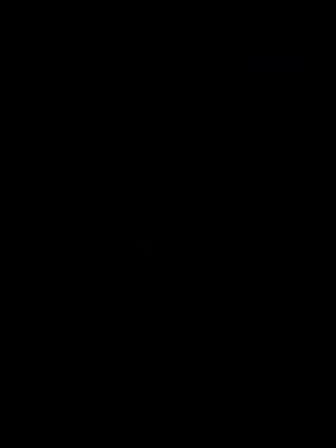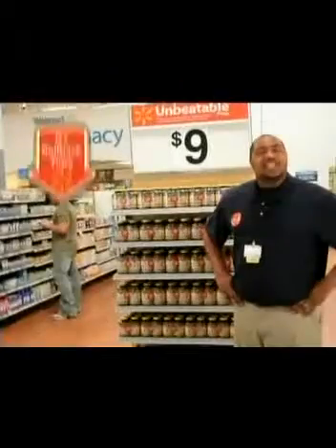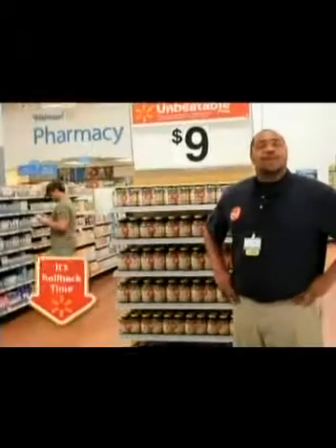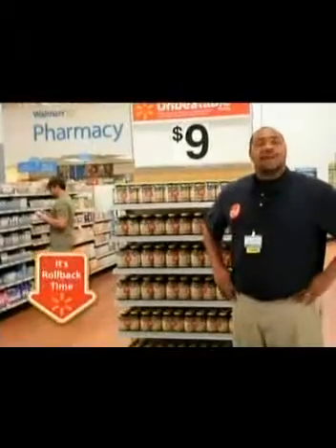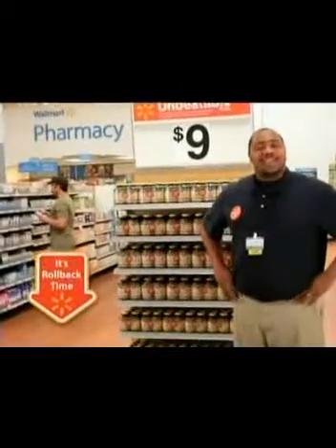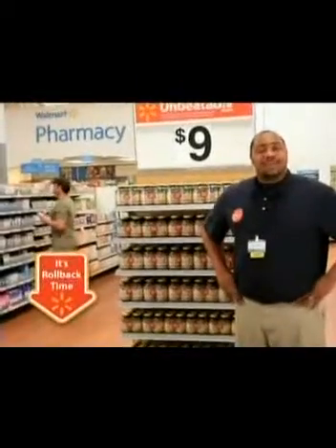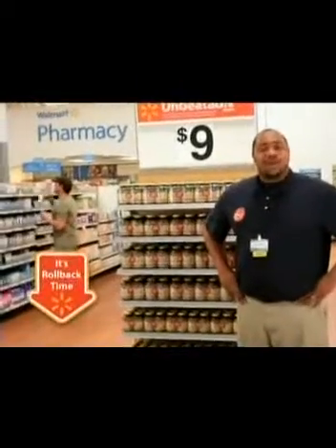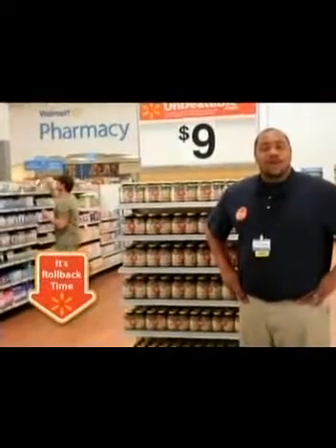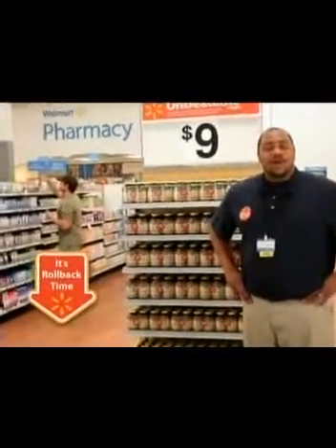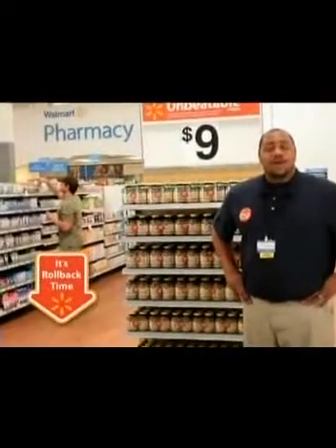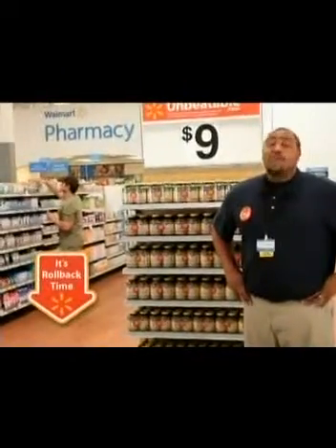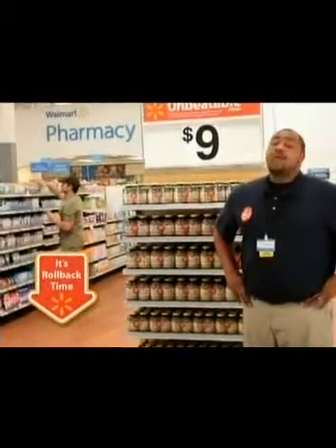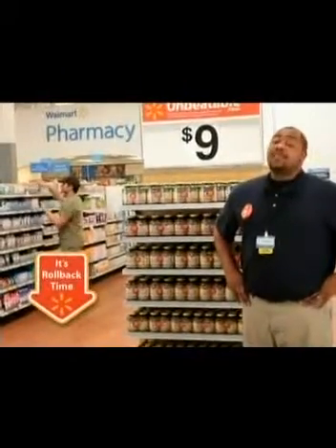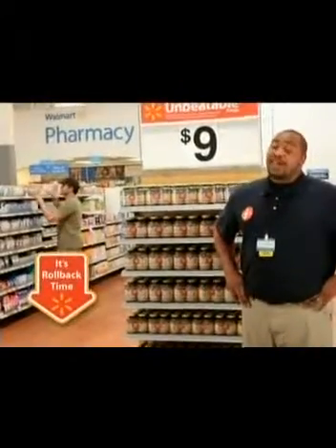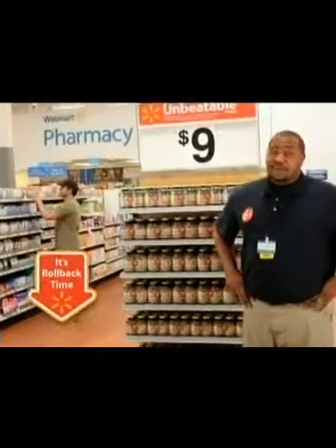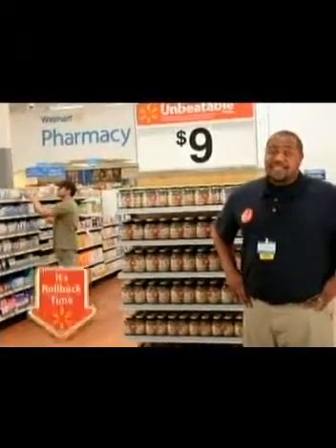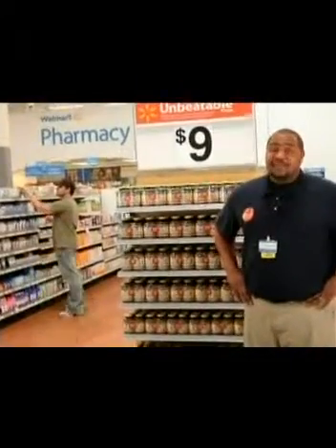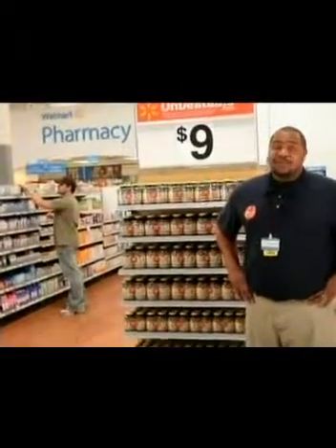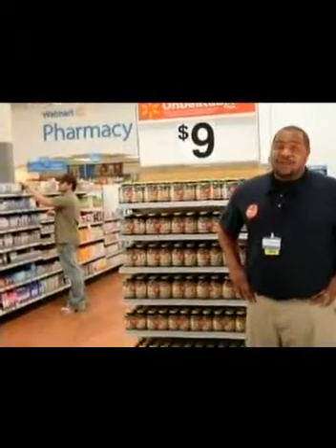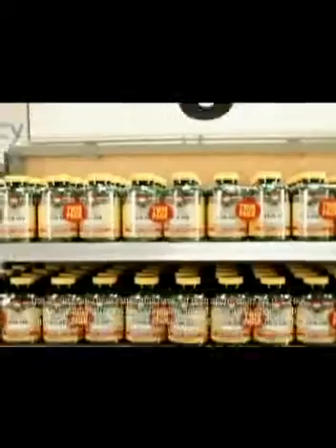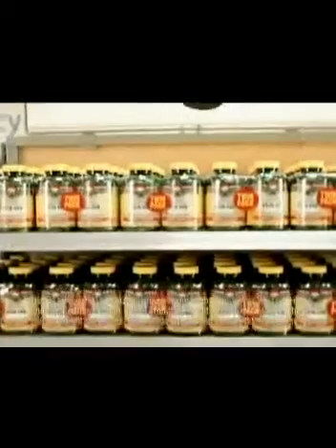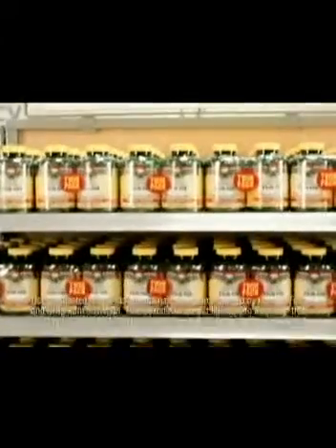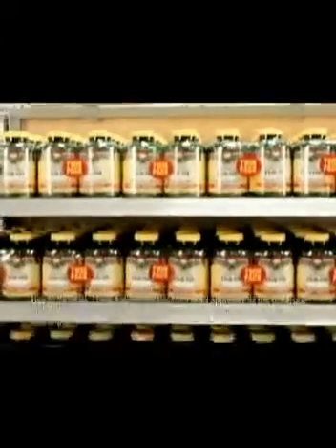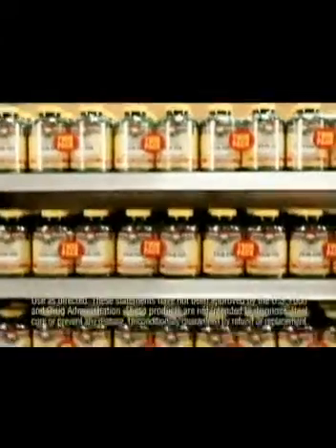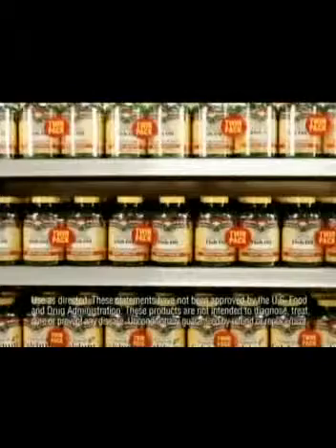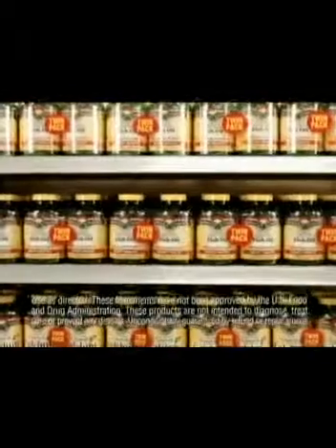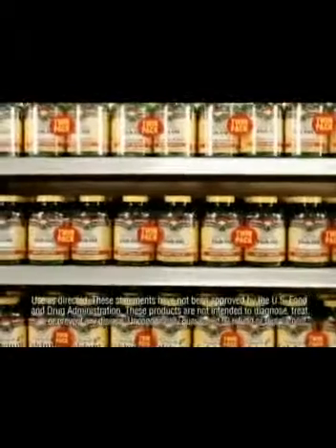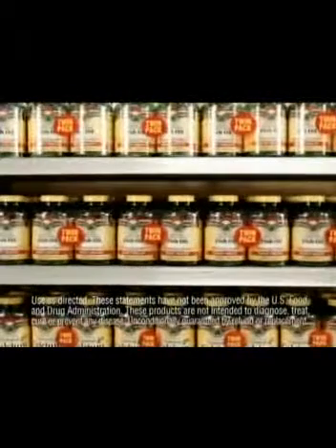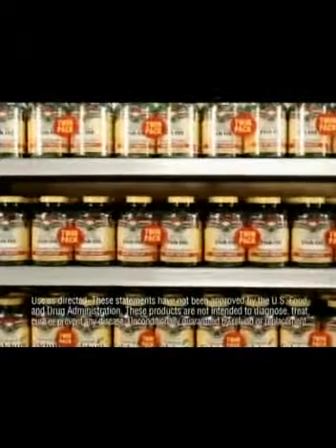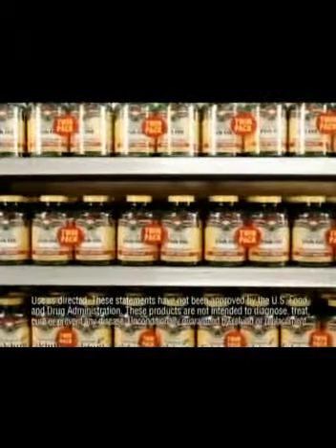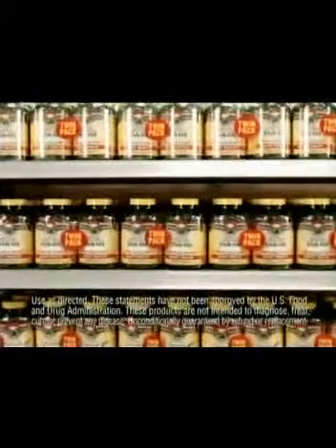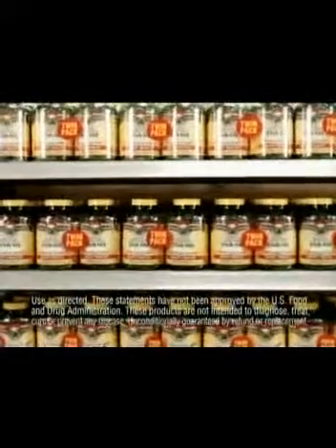It's rollback time at Walmart, and we have a lot of great savings as well. Check out these Spring Valley vitamin twins.